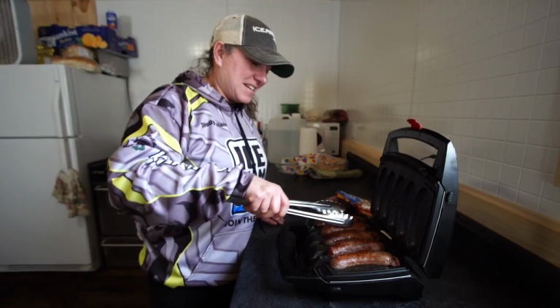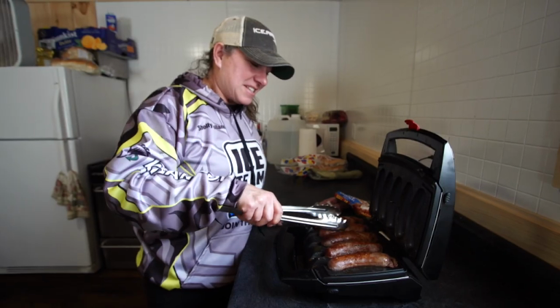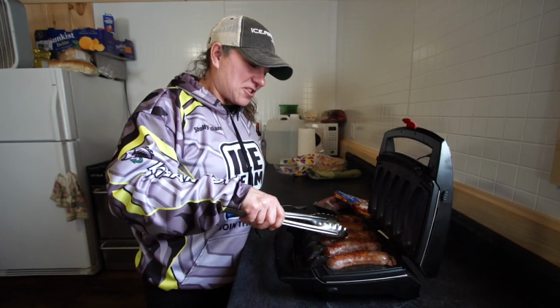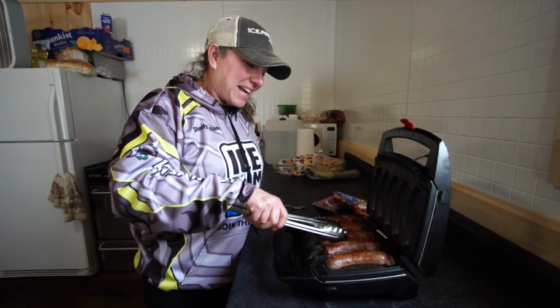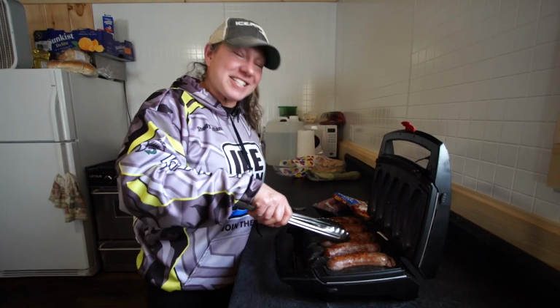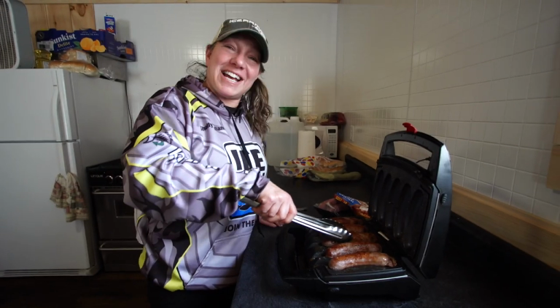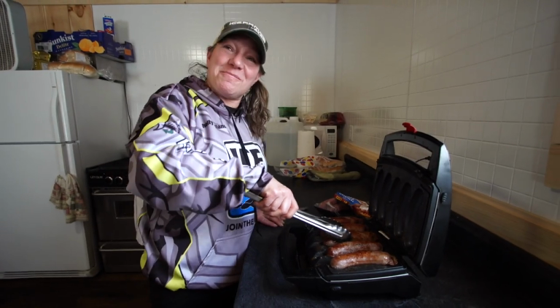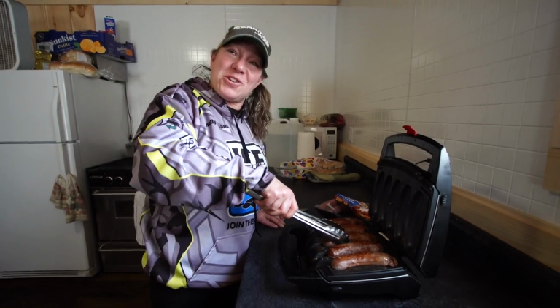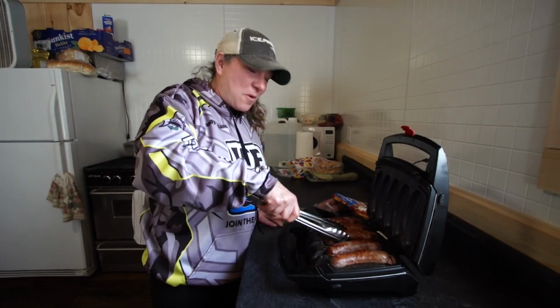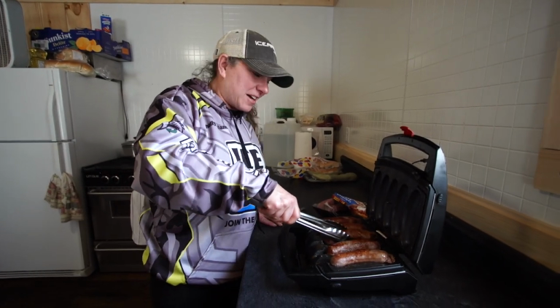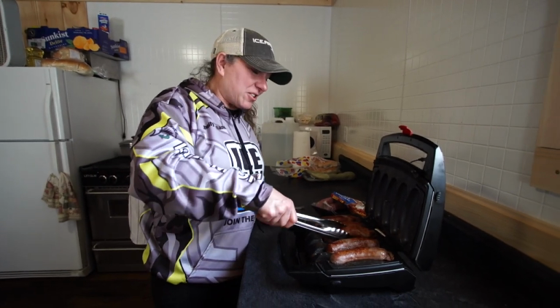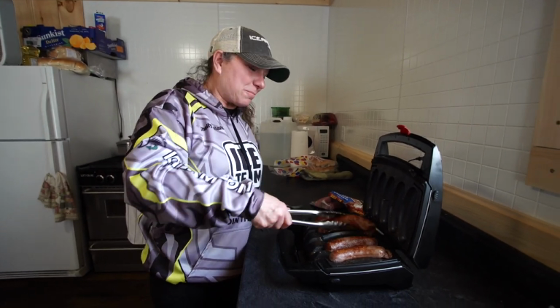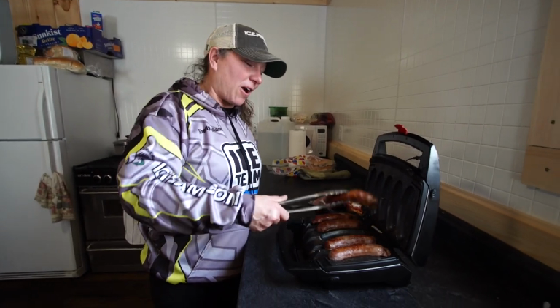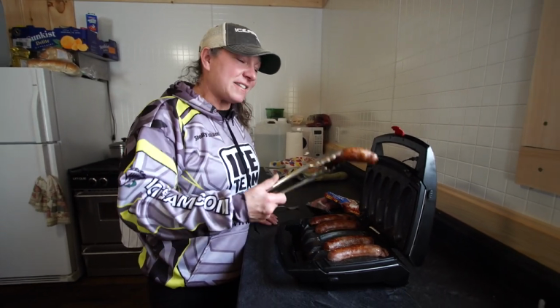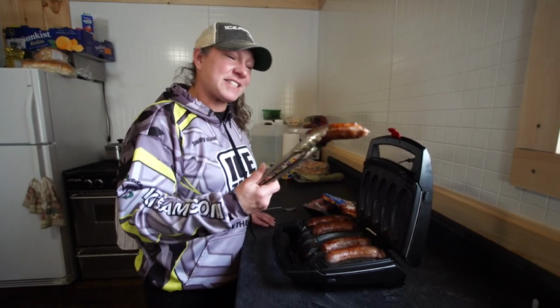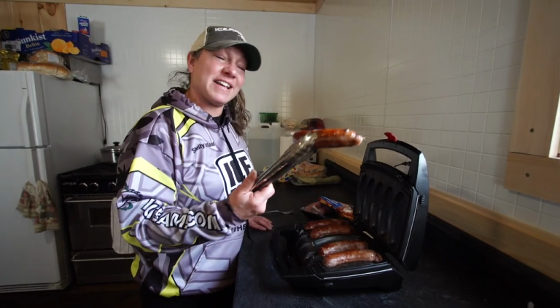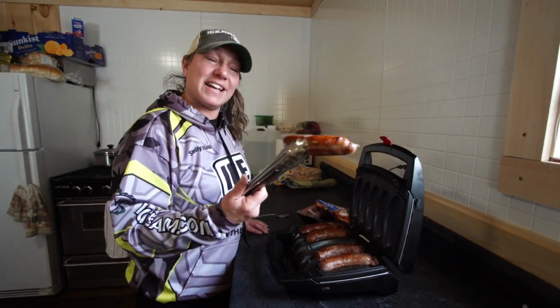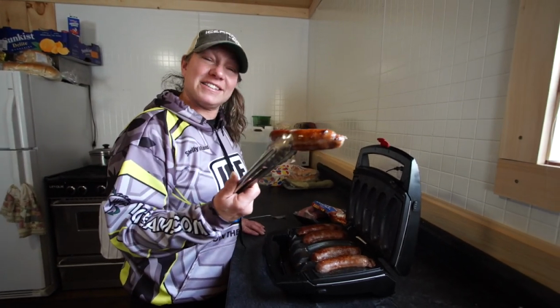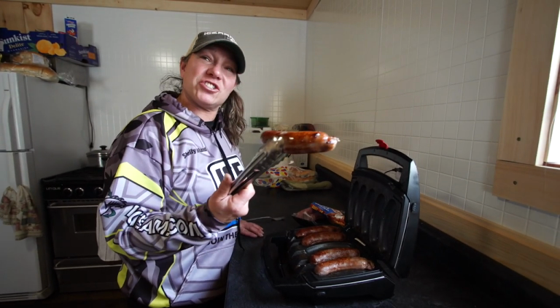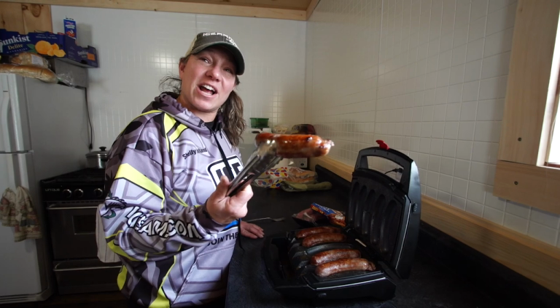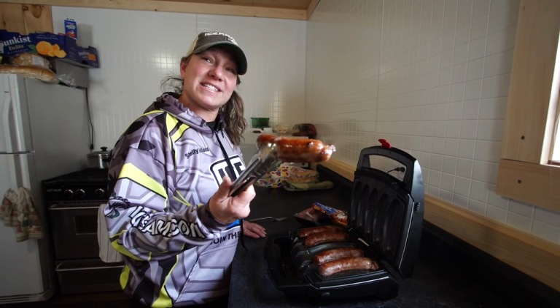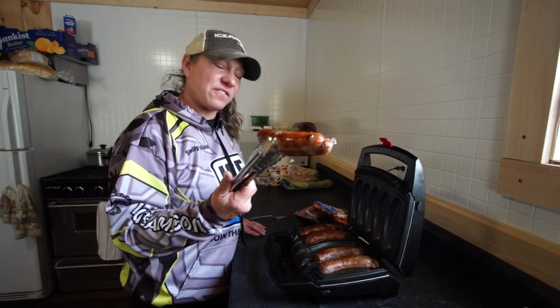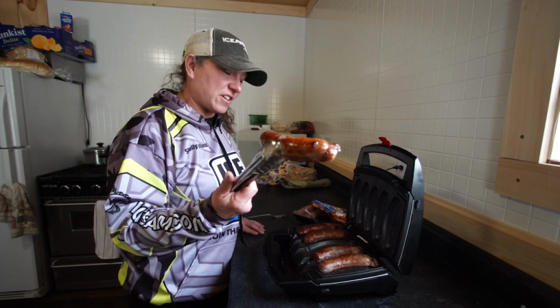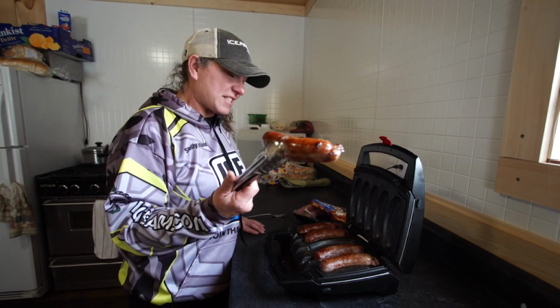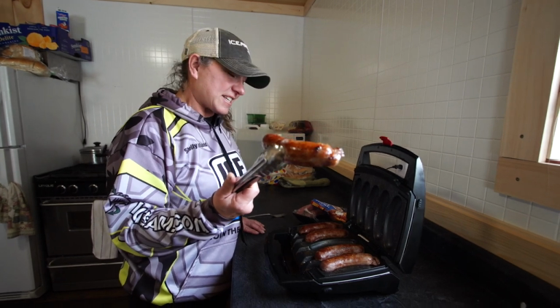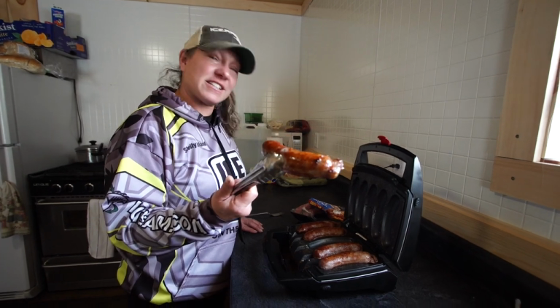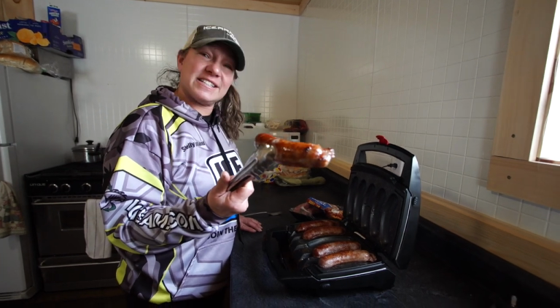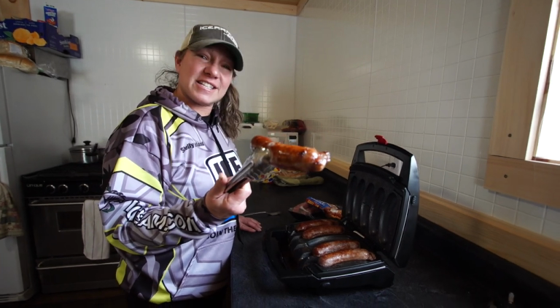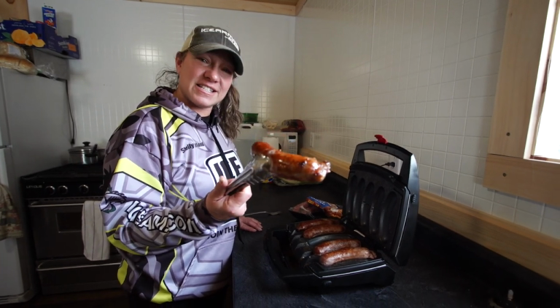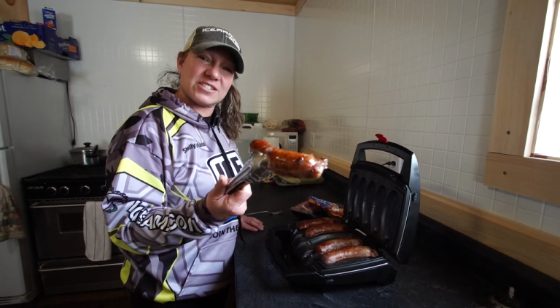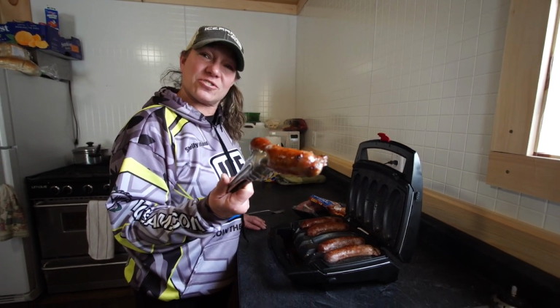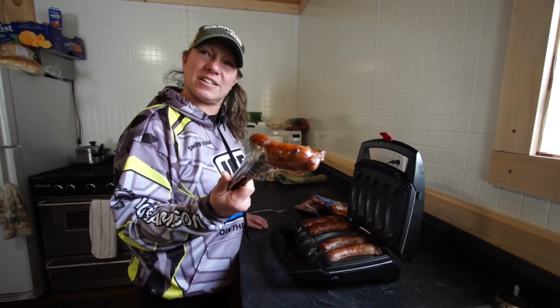So next time you want to cook brats, get the Johnsonville Sizzling Sausage Grill.